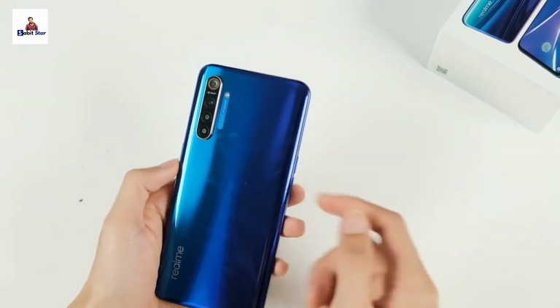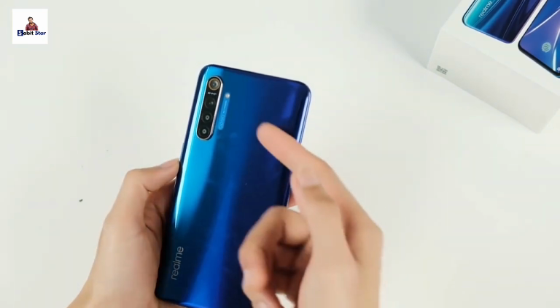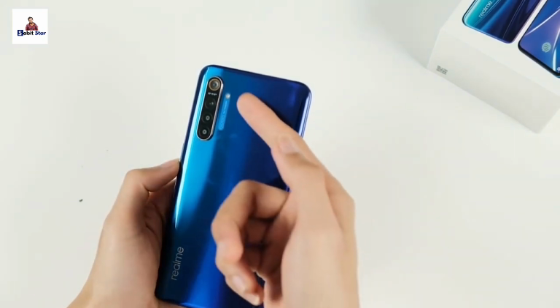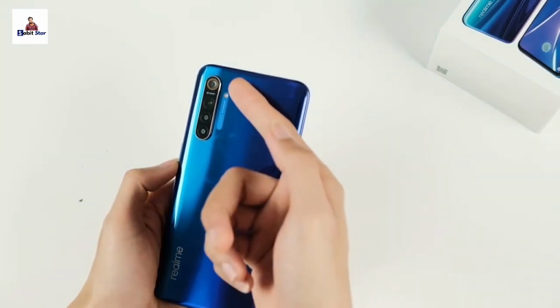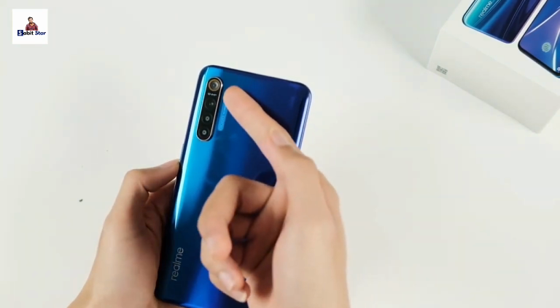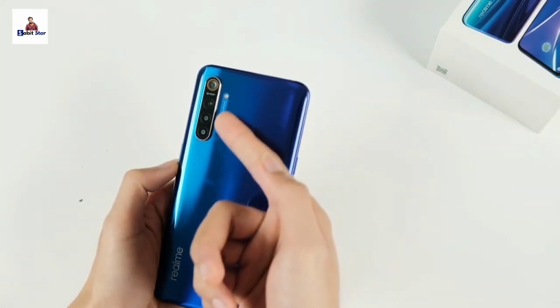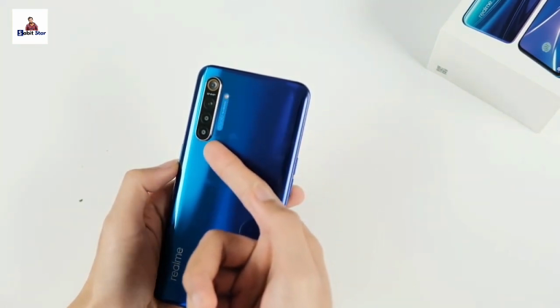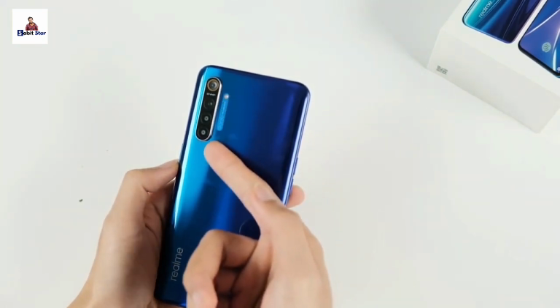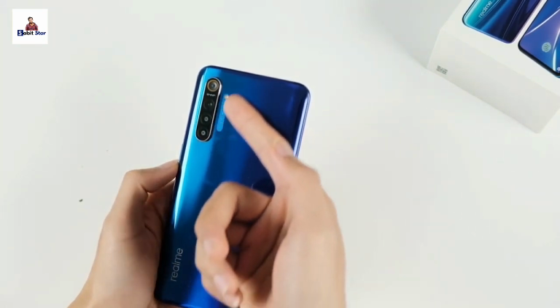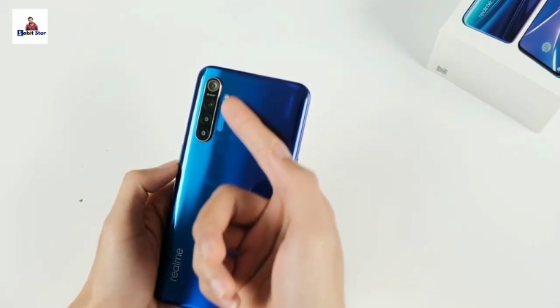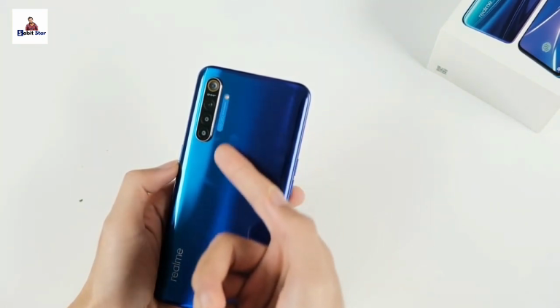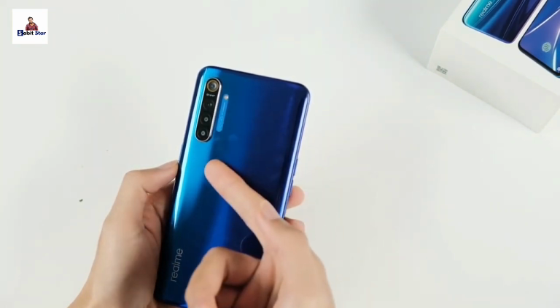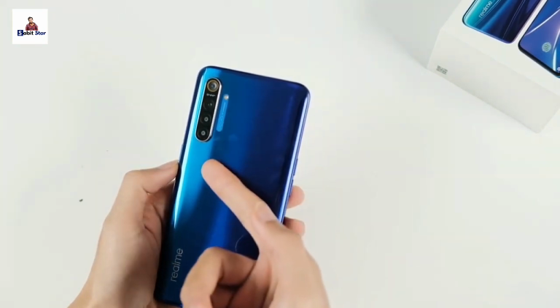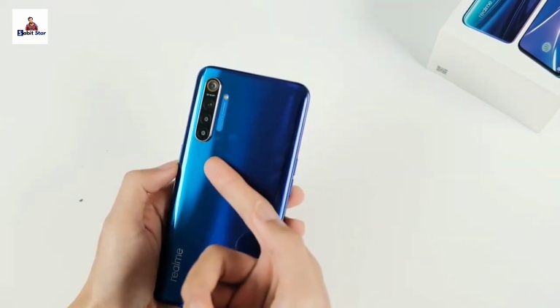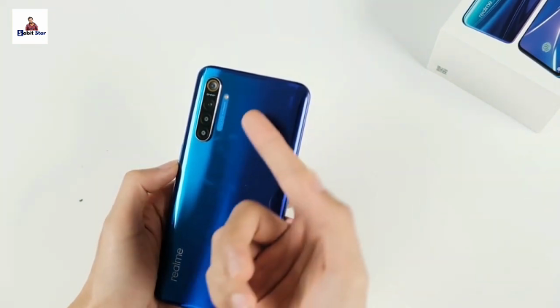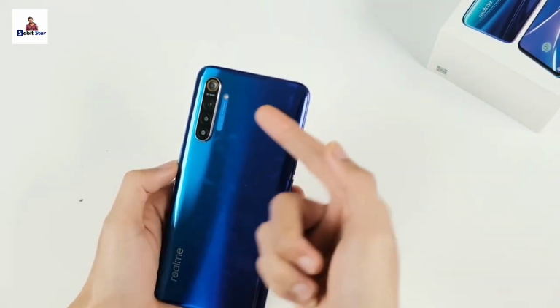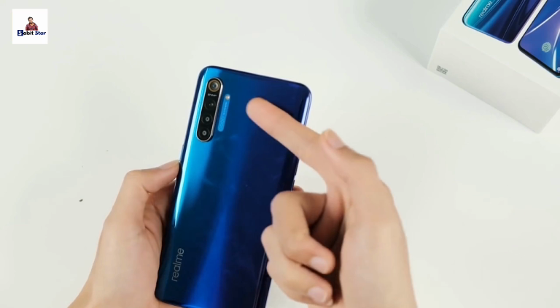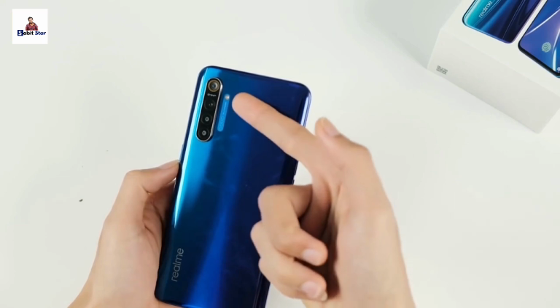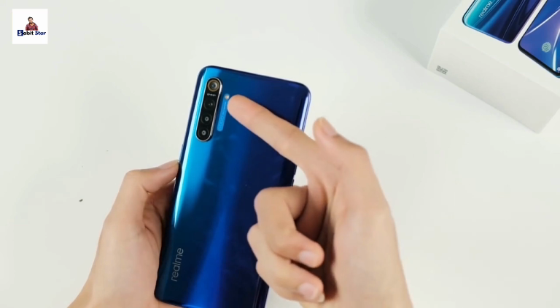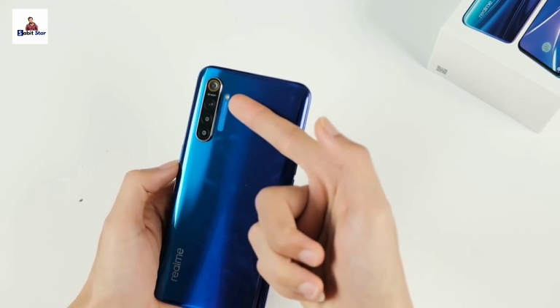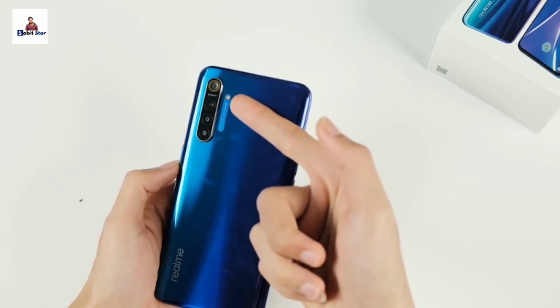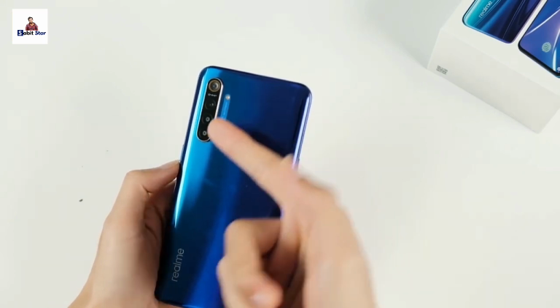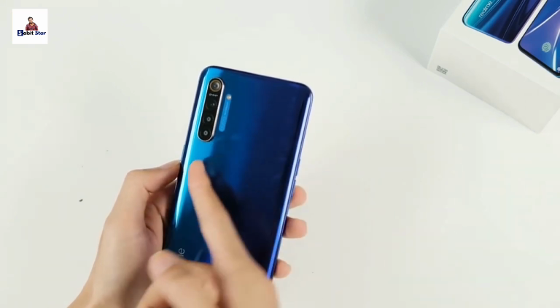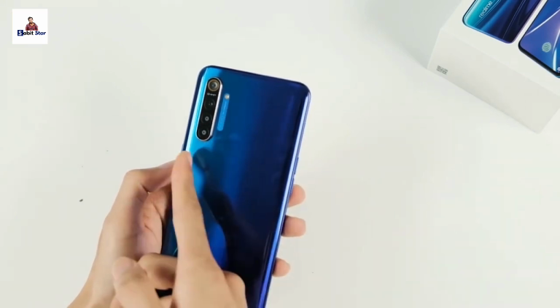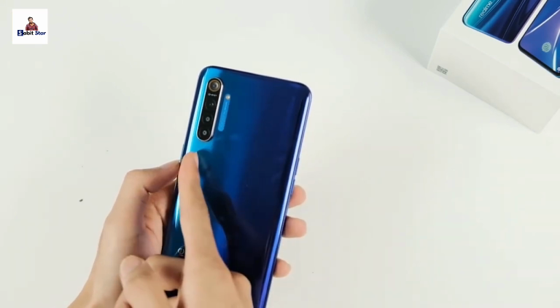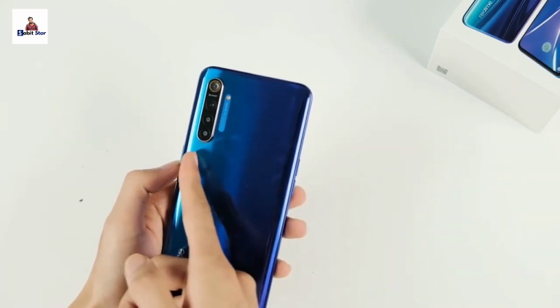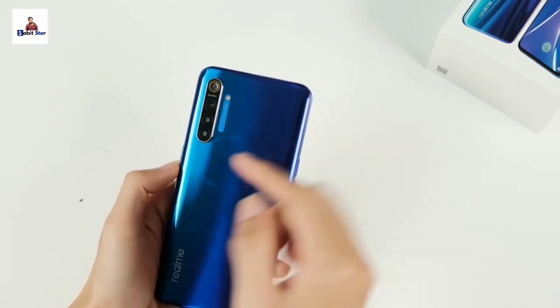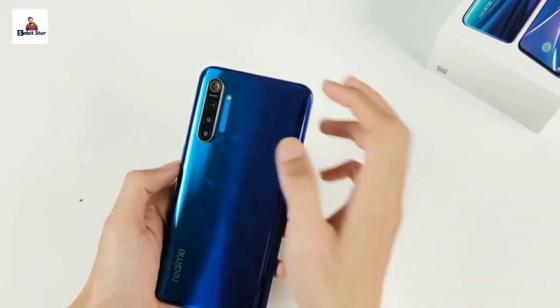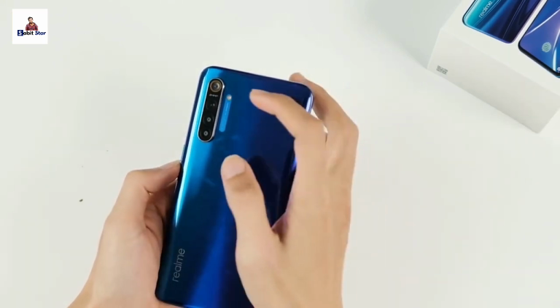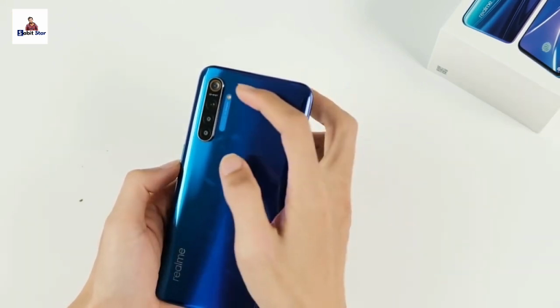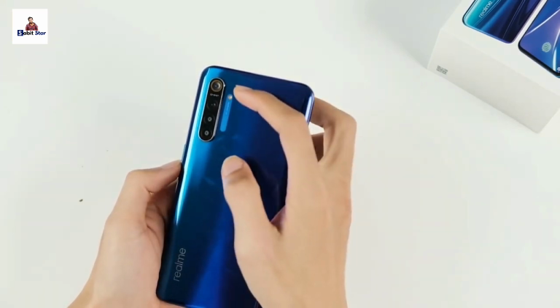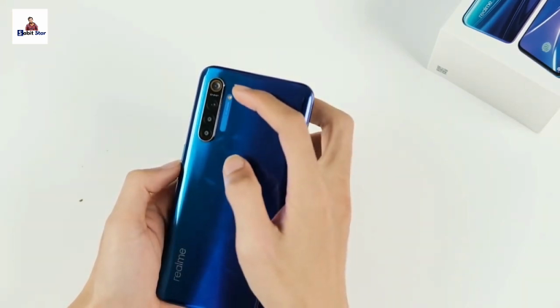The quad camera setup is on the back side. The glass body is protected by Corning Gorilla Glass. The camera module includes an LED flashlight.